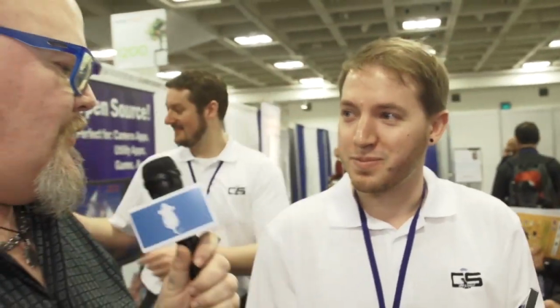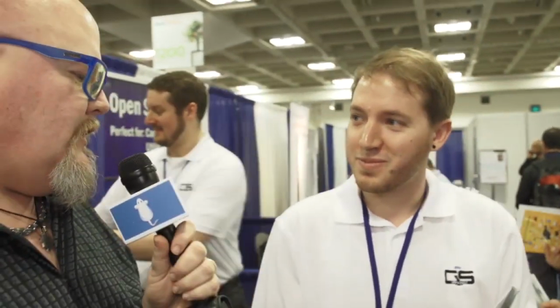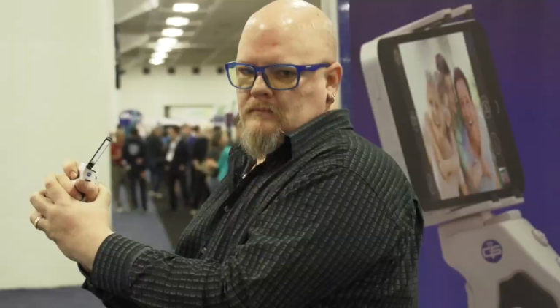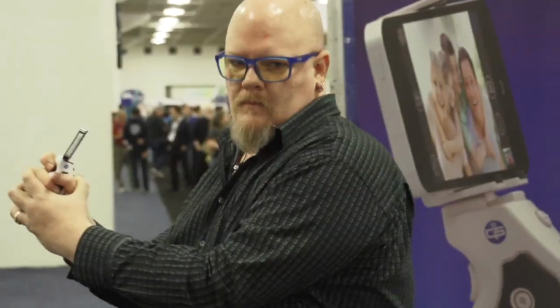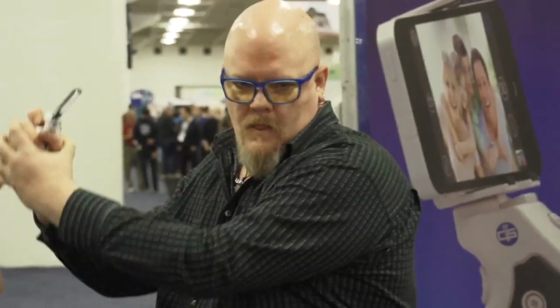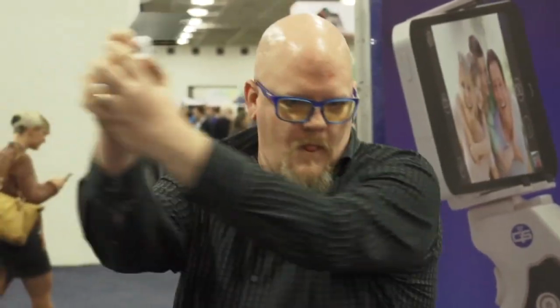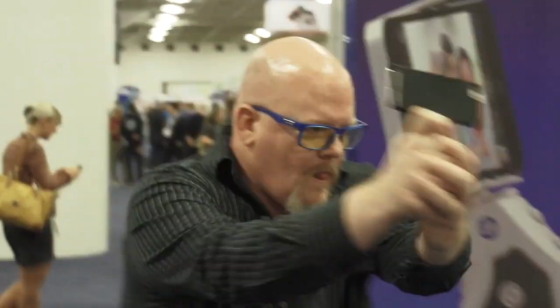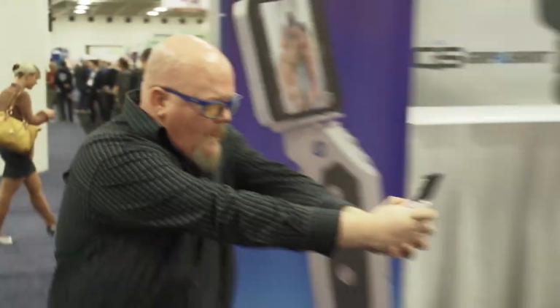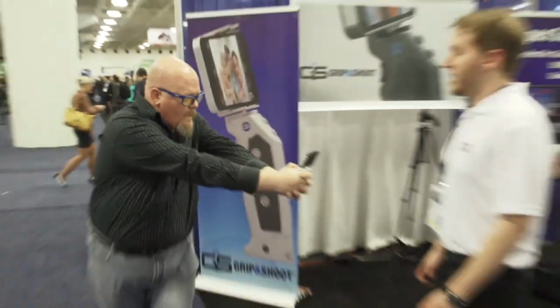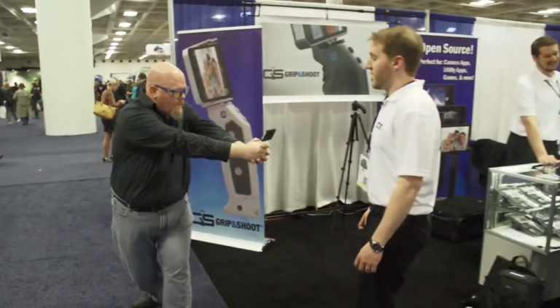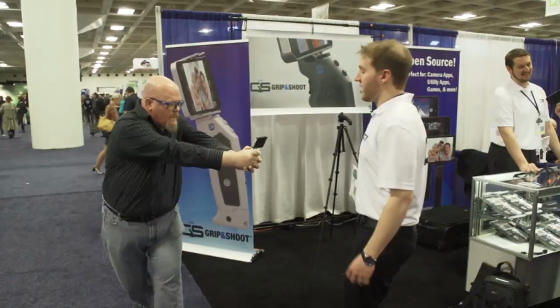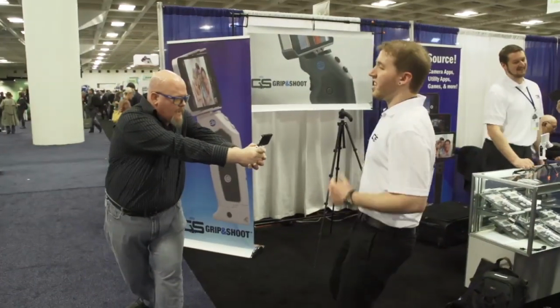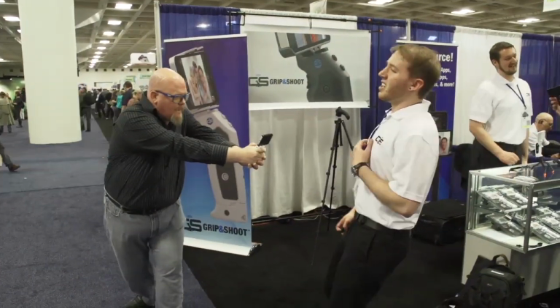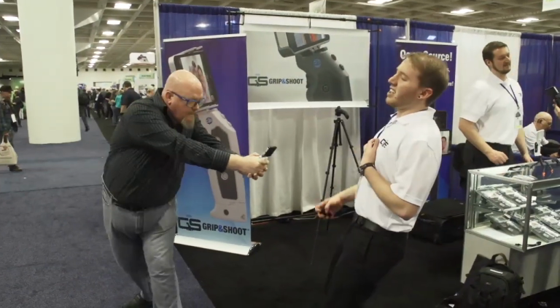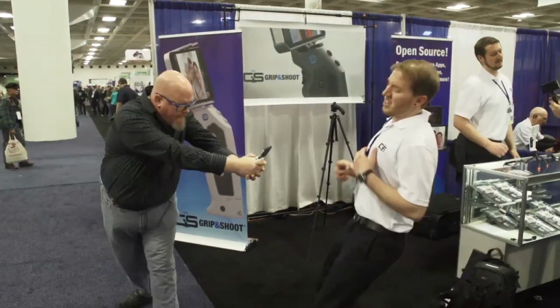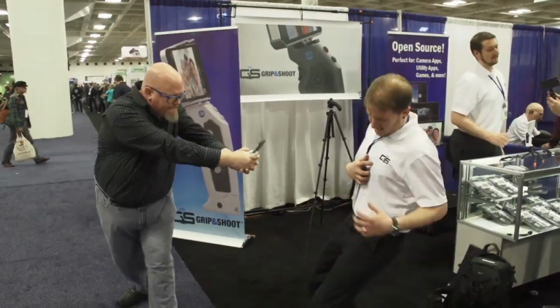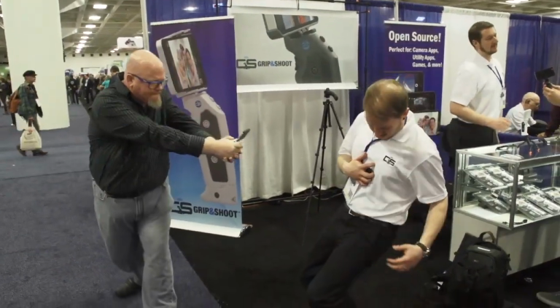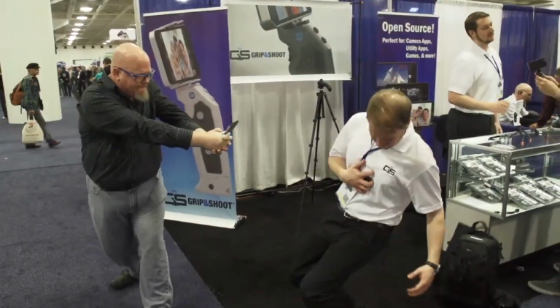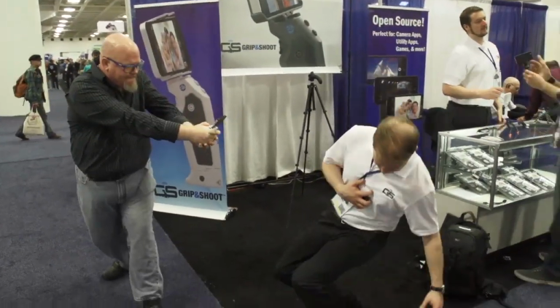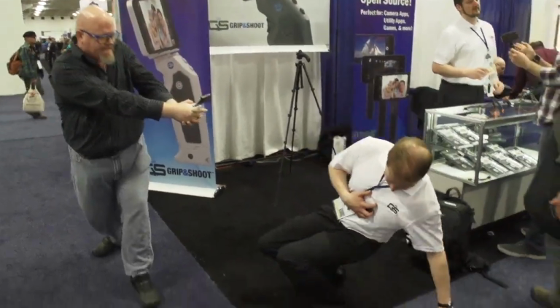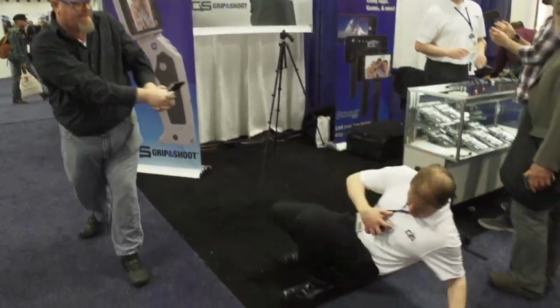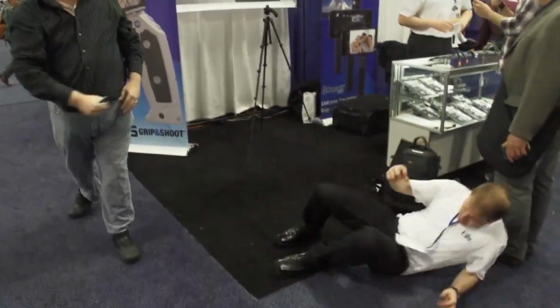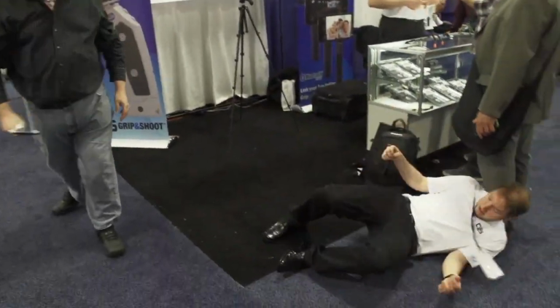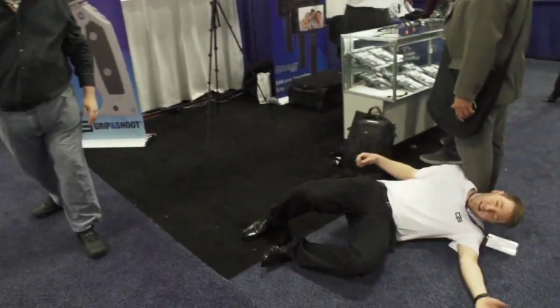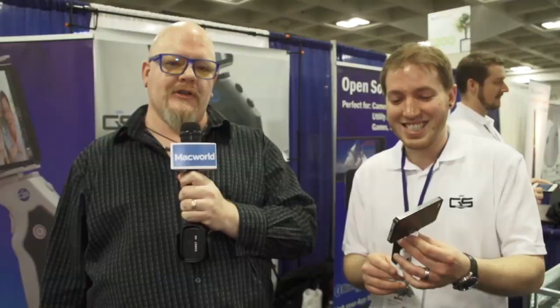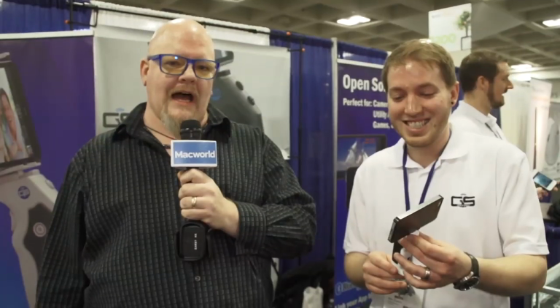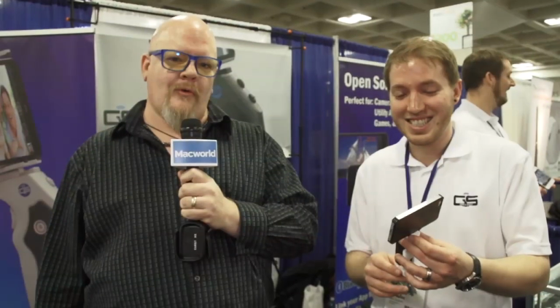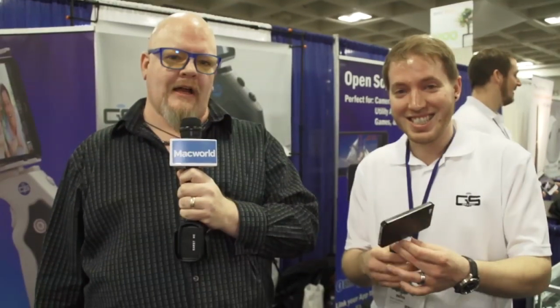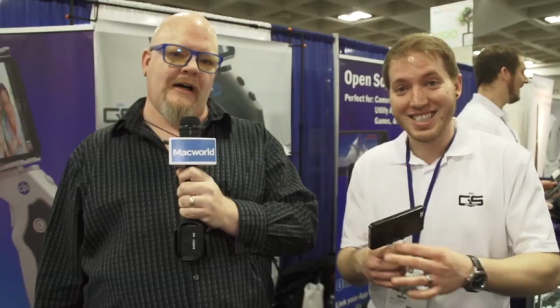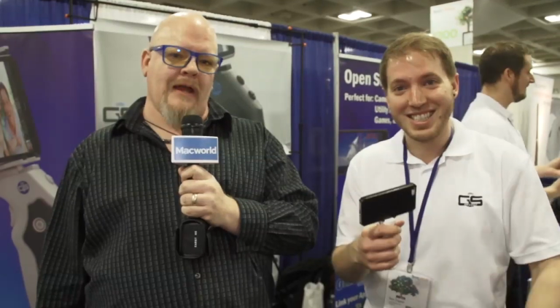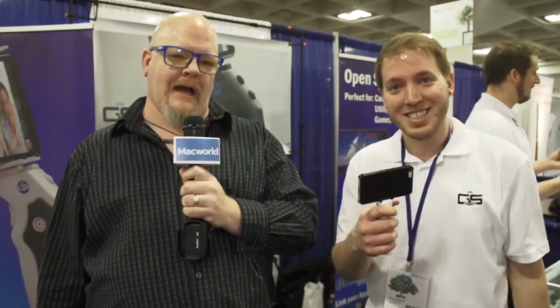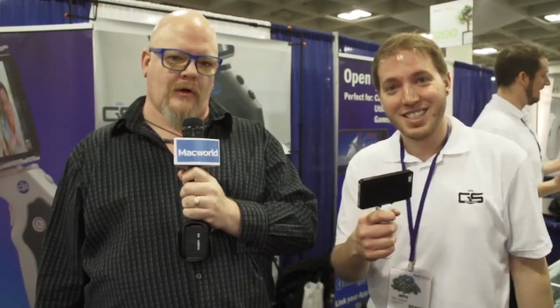Will this make me the fastest gun in the west? This is definitely good practice for that, for sure. Keep it tuned to iMore.com and Macworld.